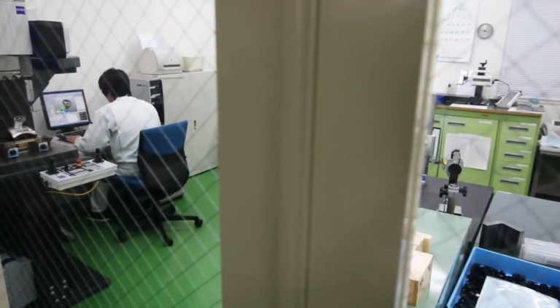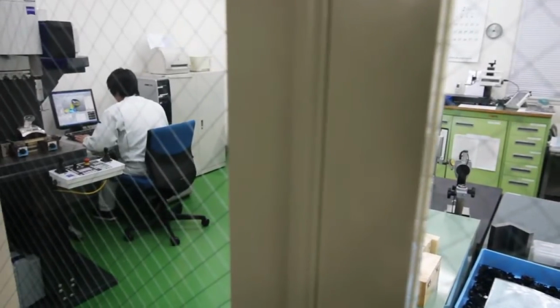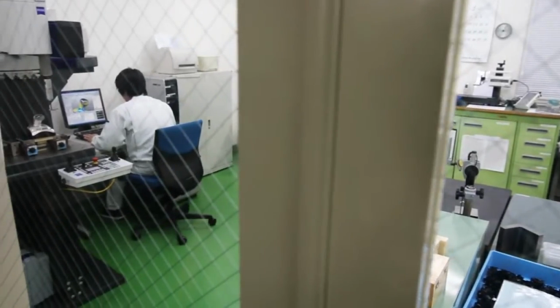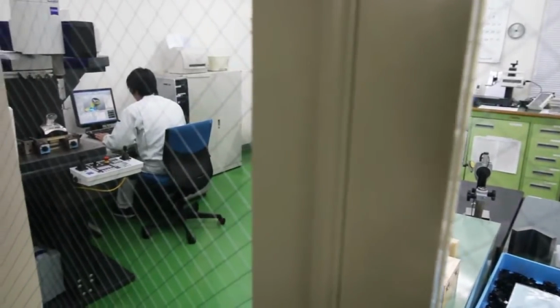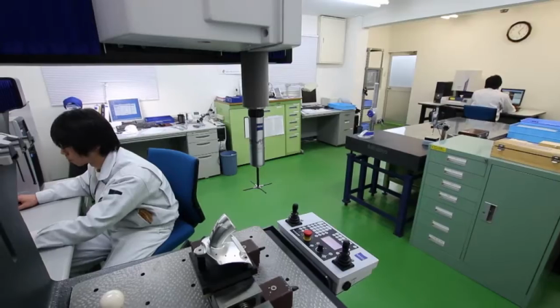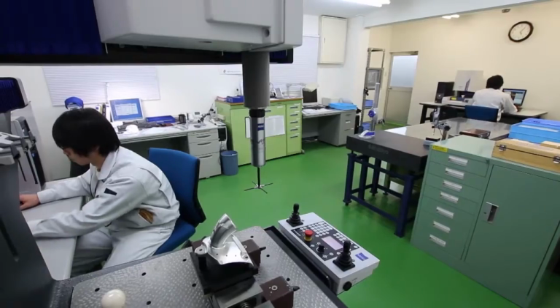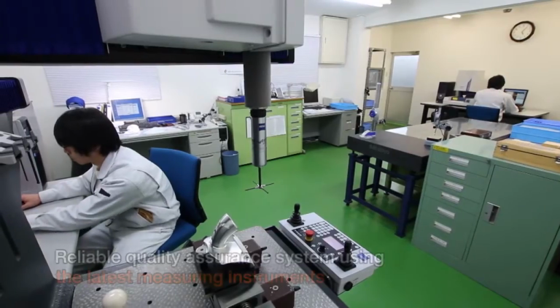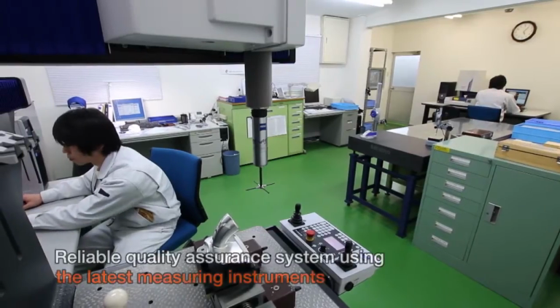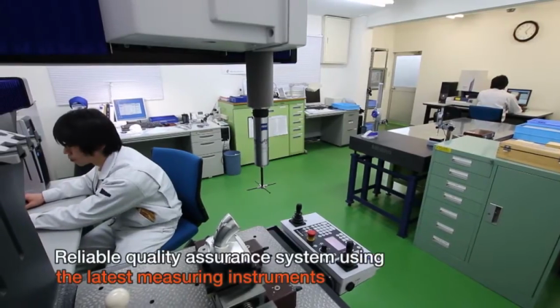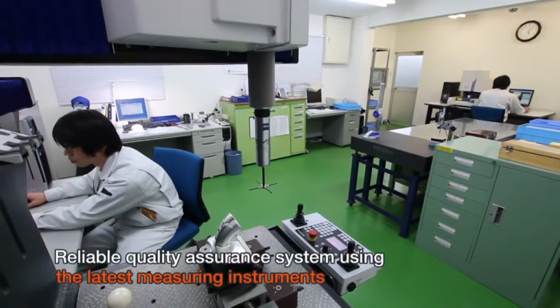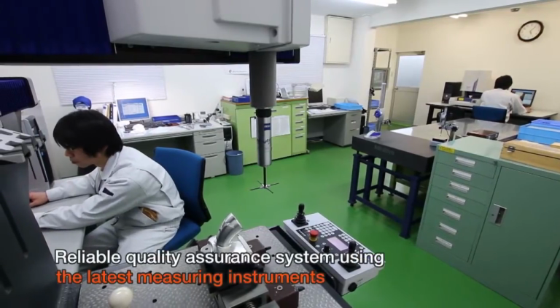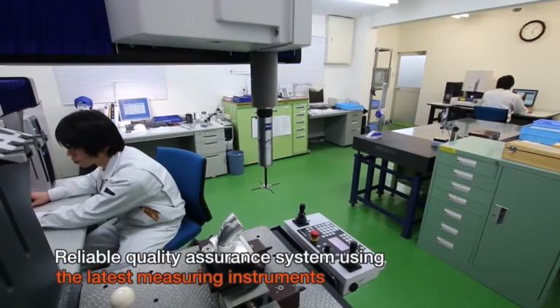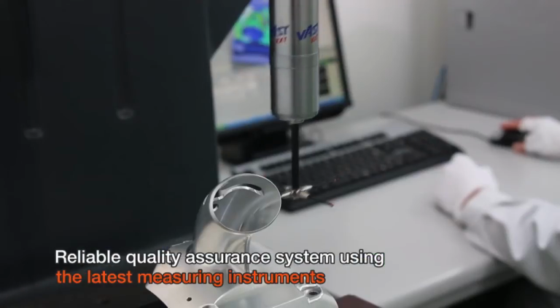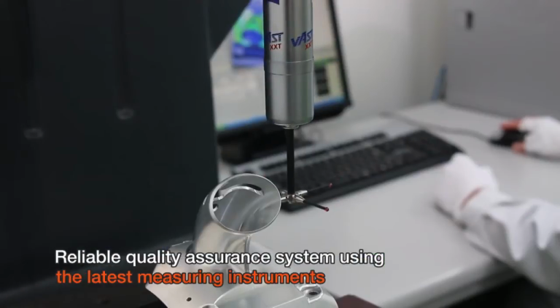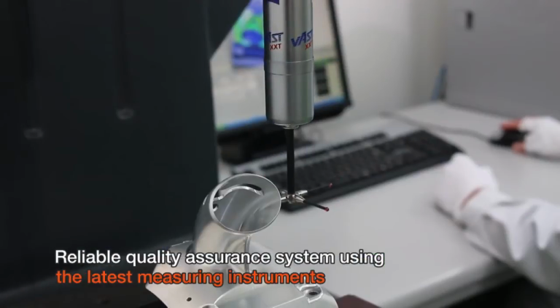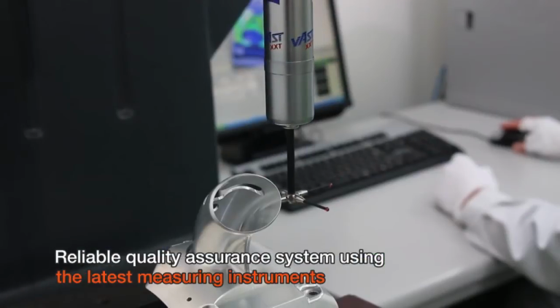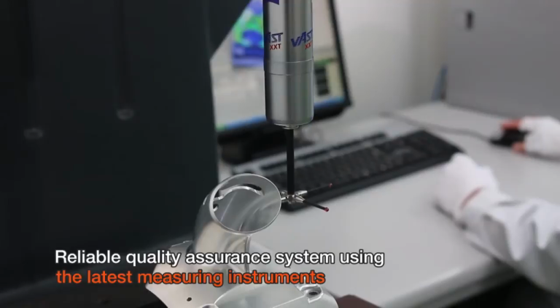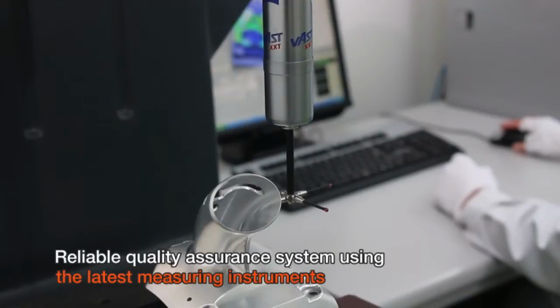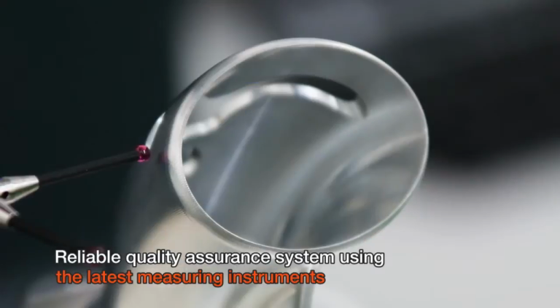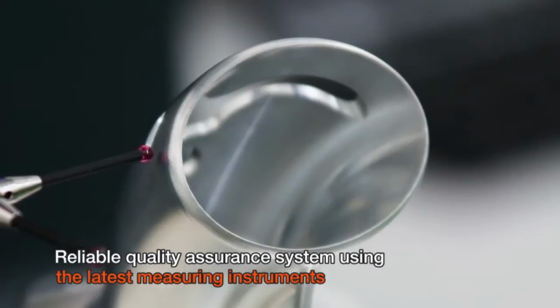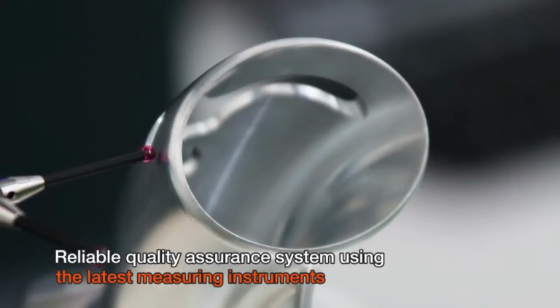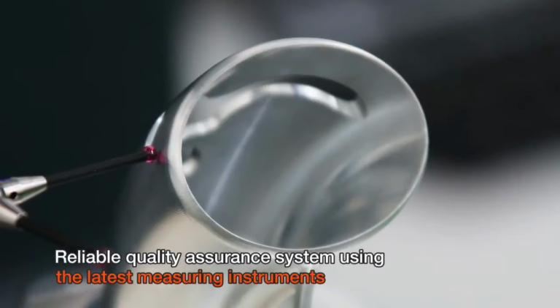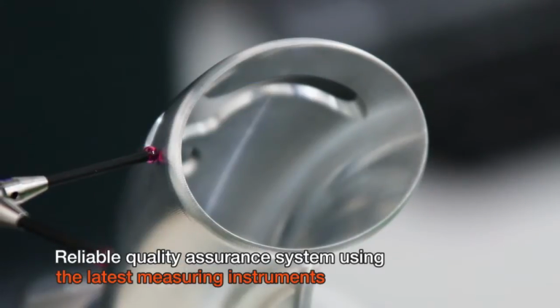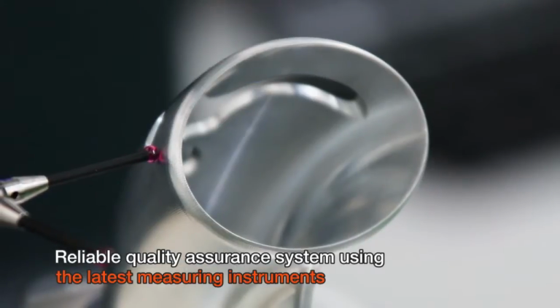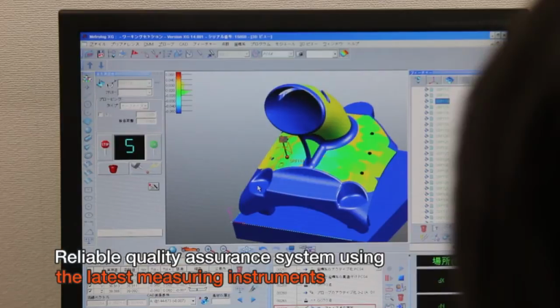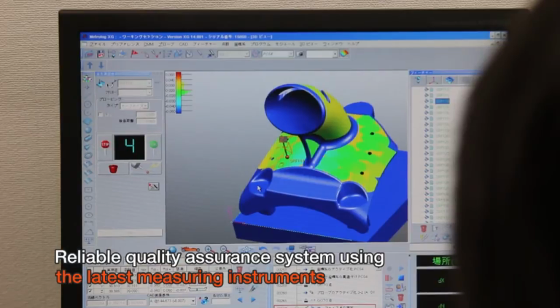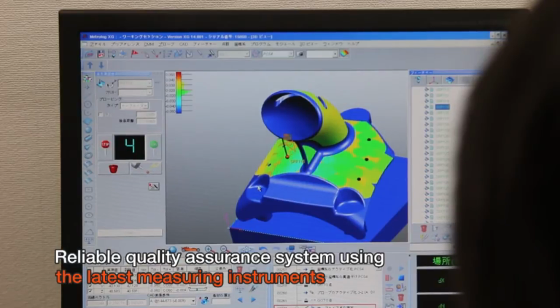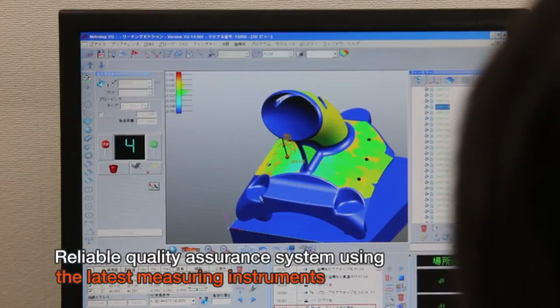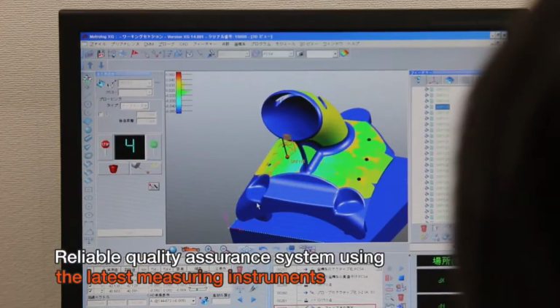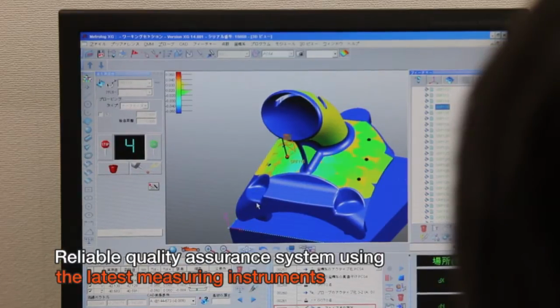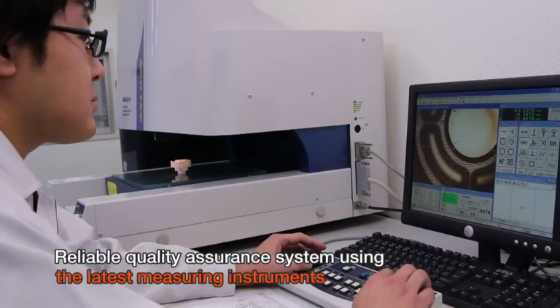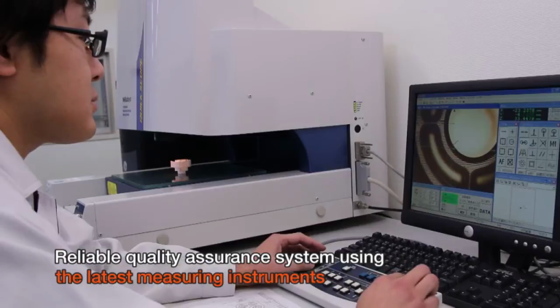The inspection room is equipped with the latest measuring instruments and is thoroughly prepared to meet the customer's high demands for quality.